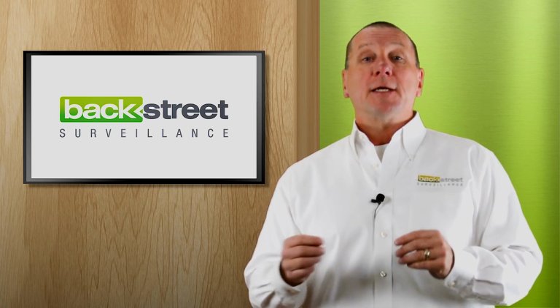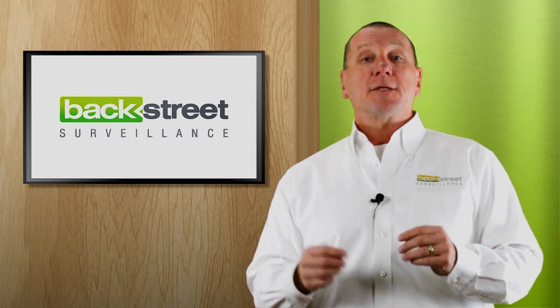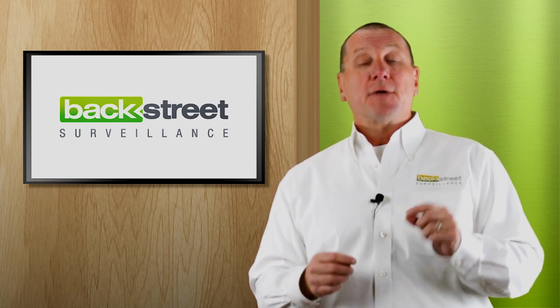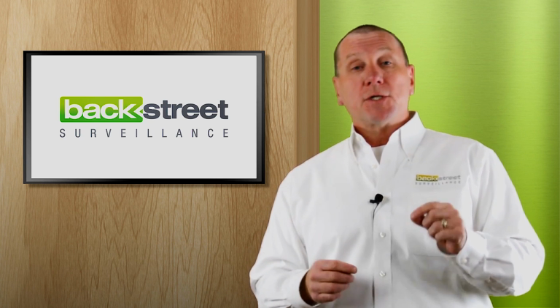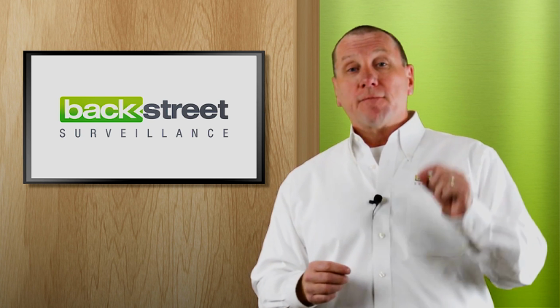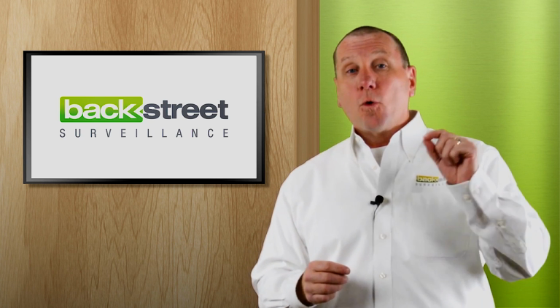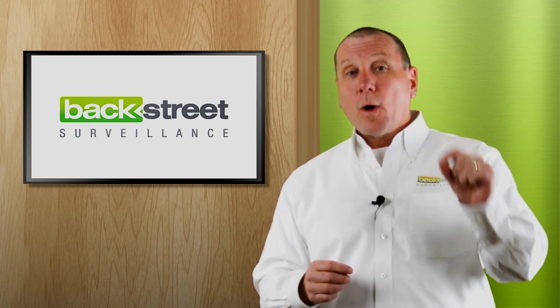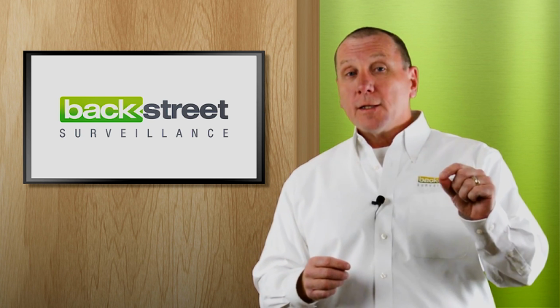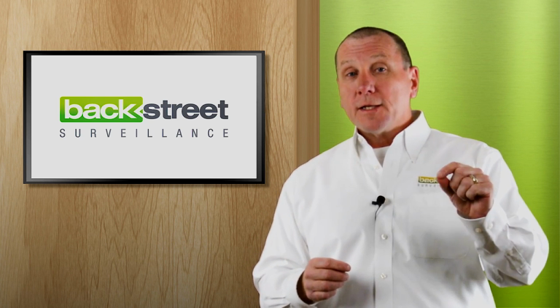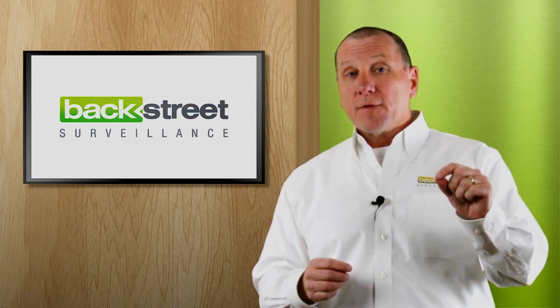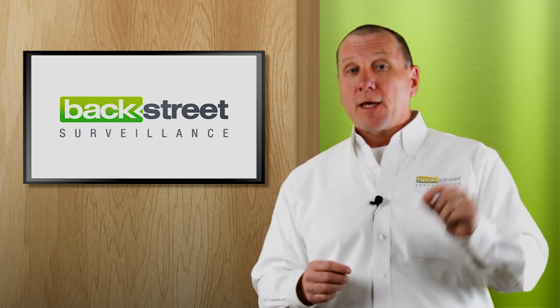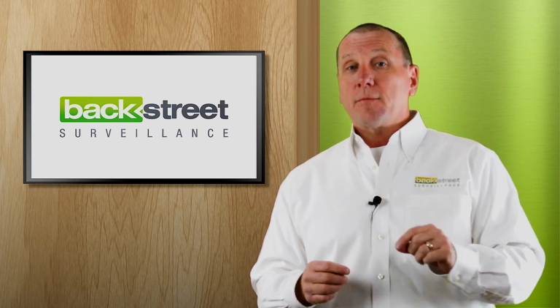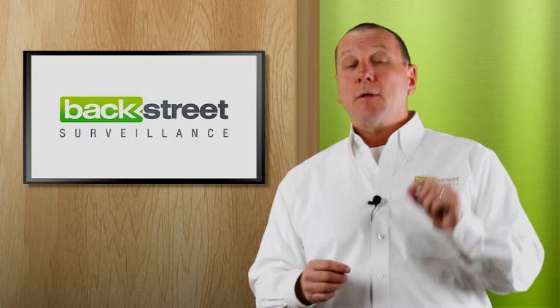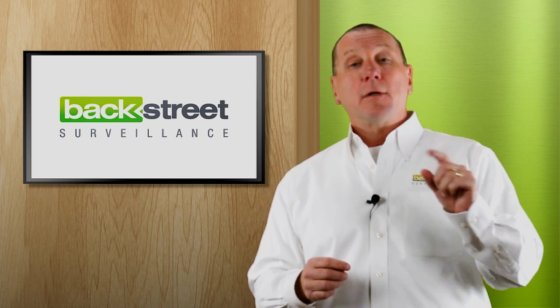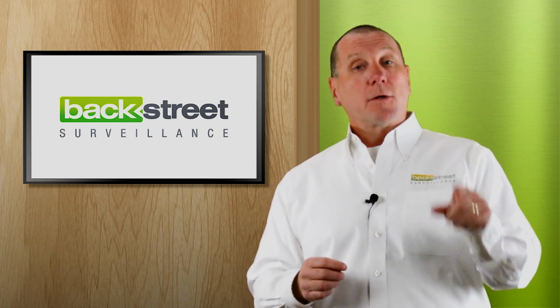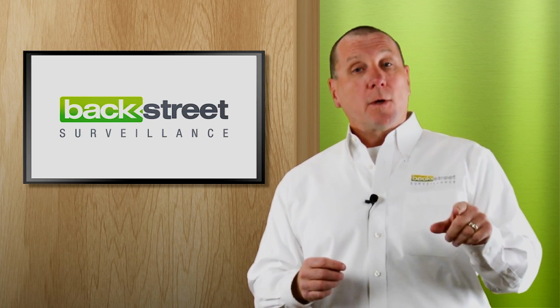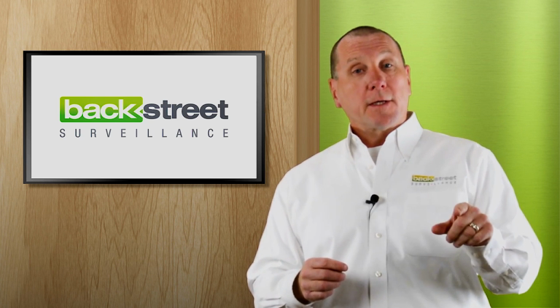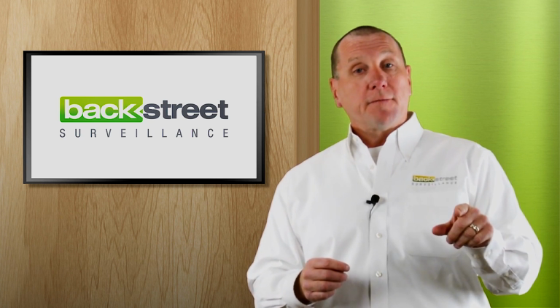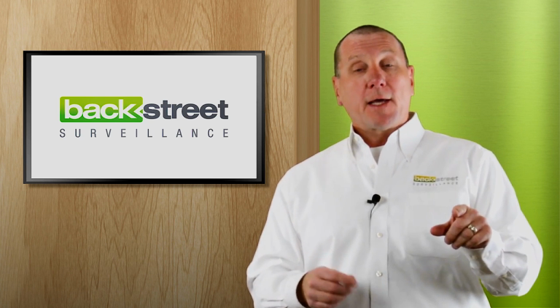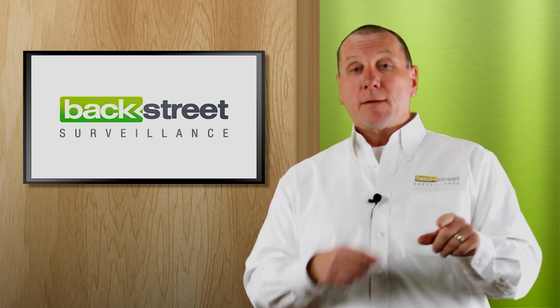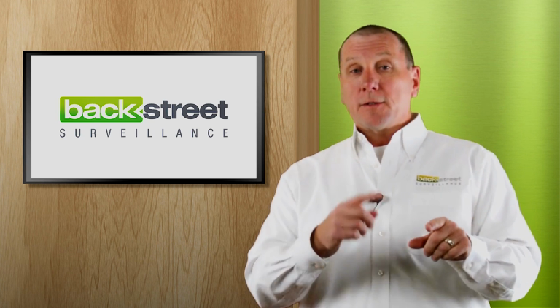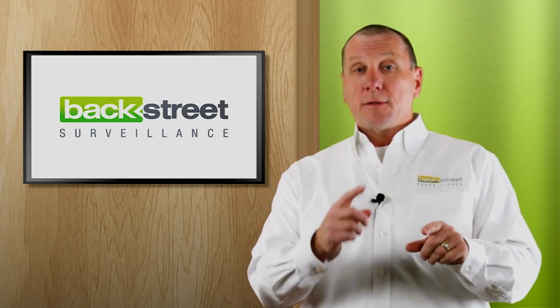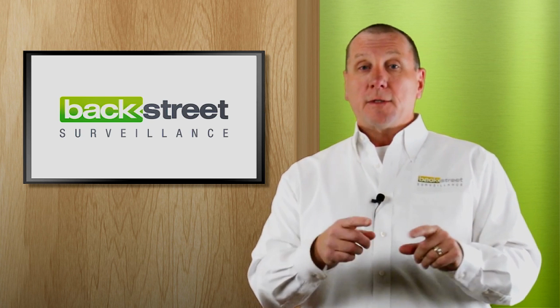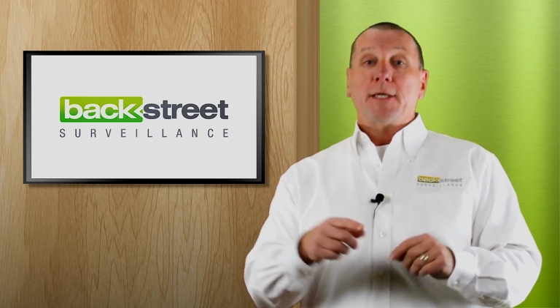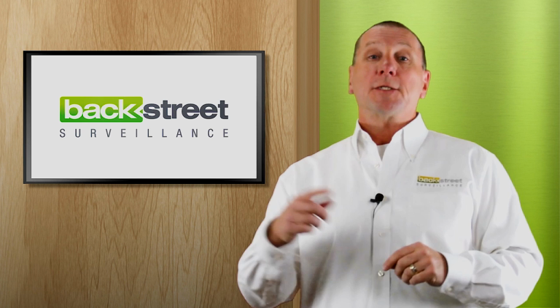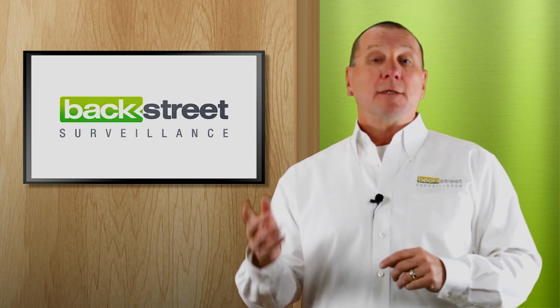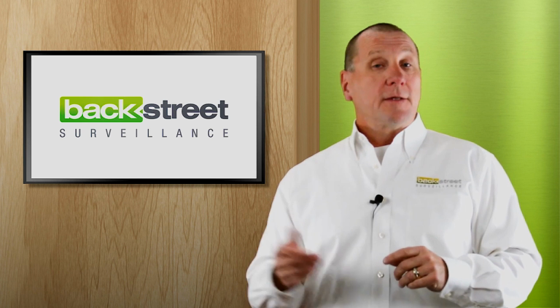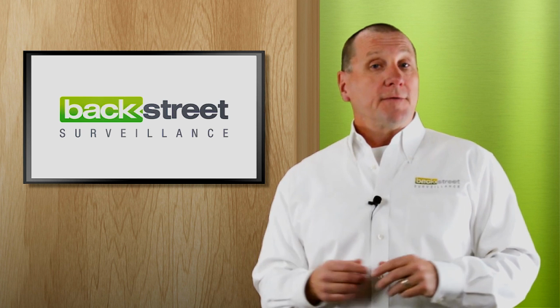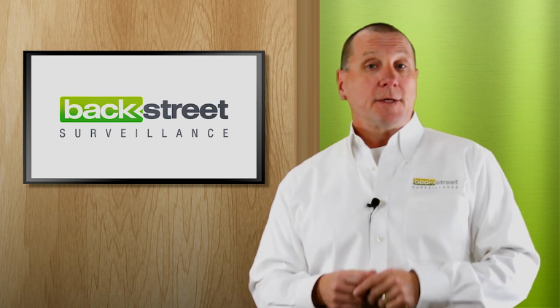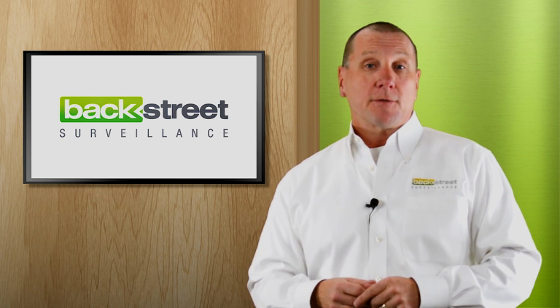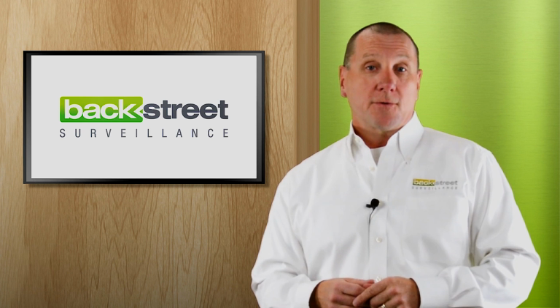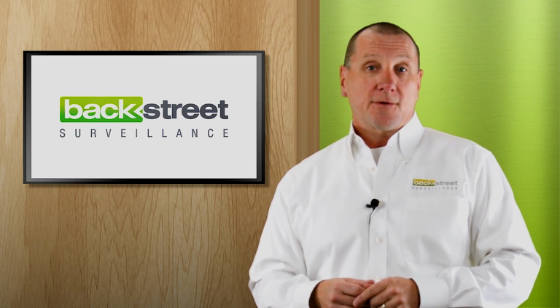Quality is a function of the quality of the cable, the quality of the camera, the lens, and the video recorder.